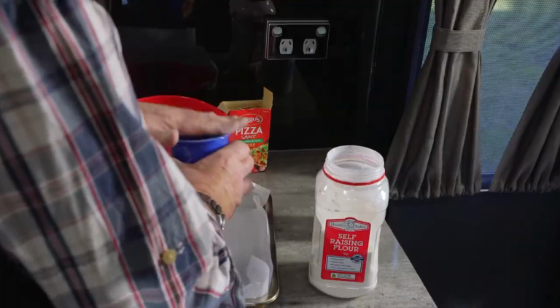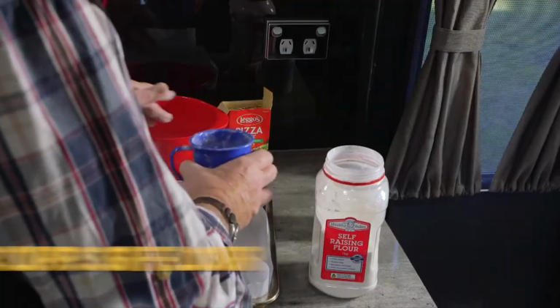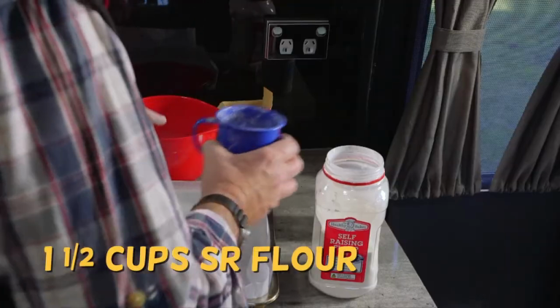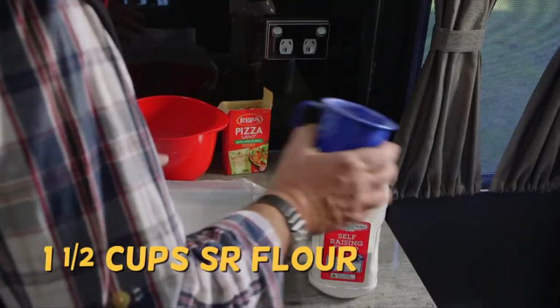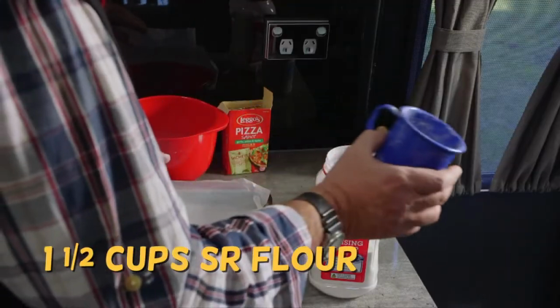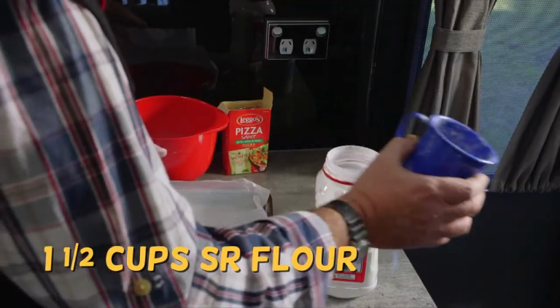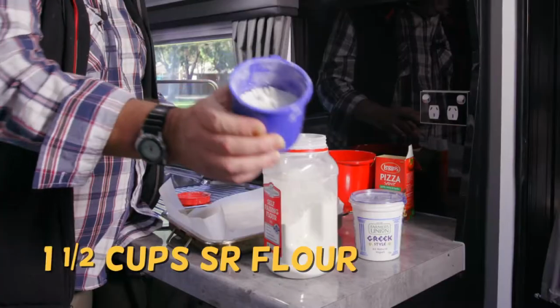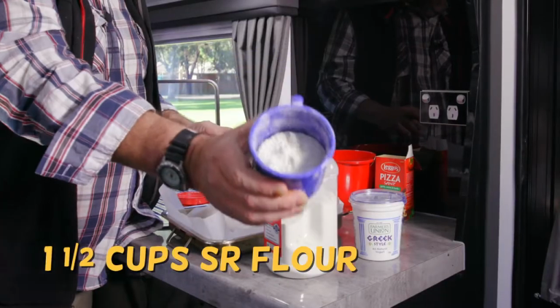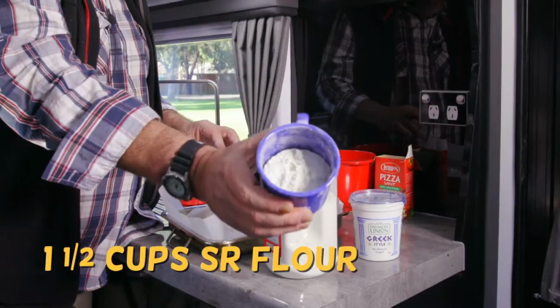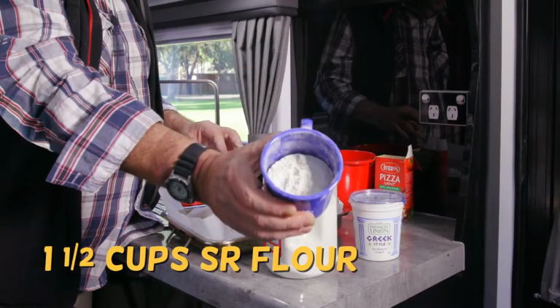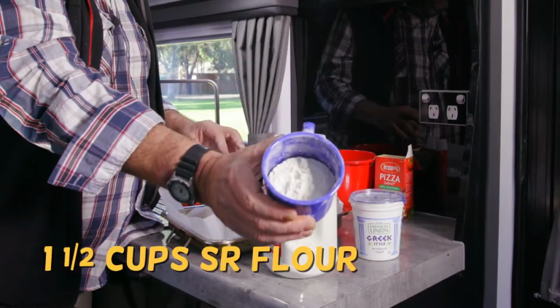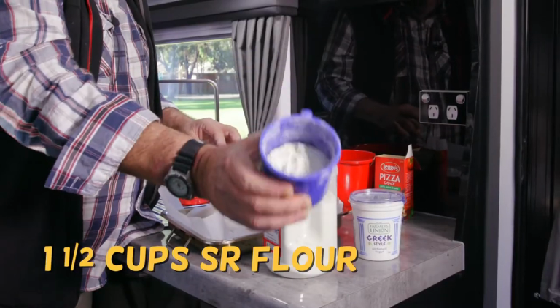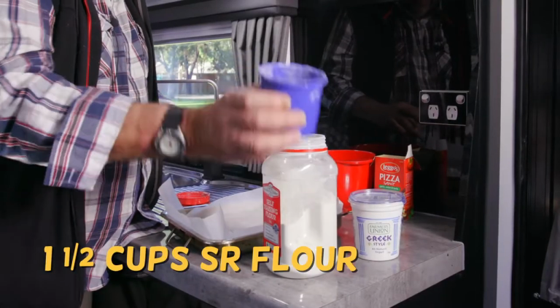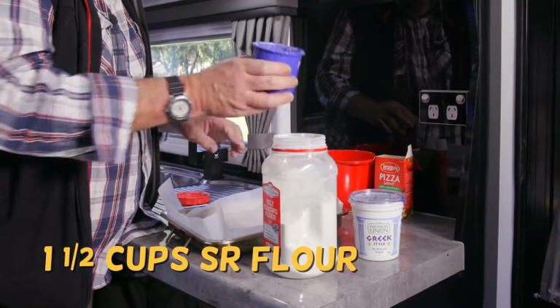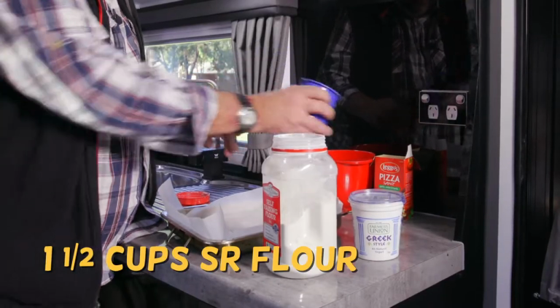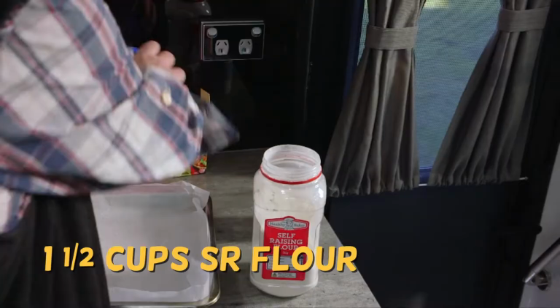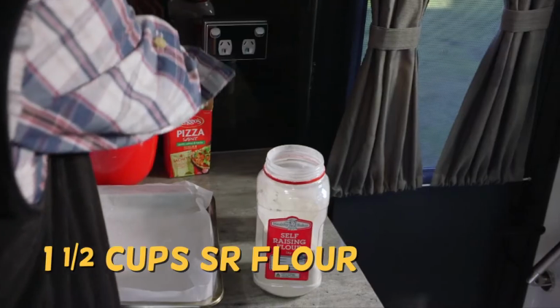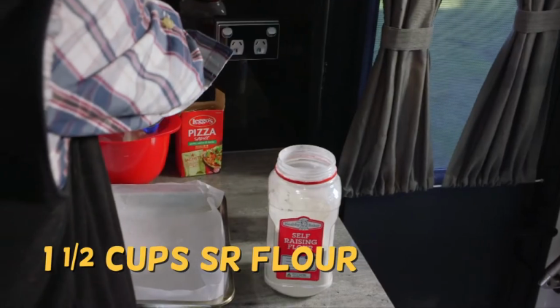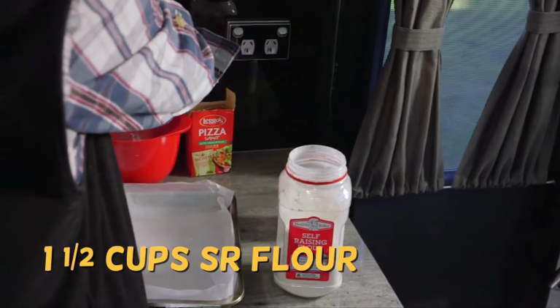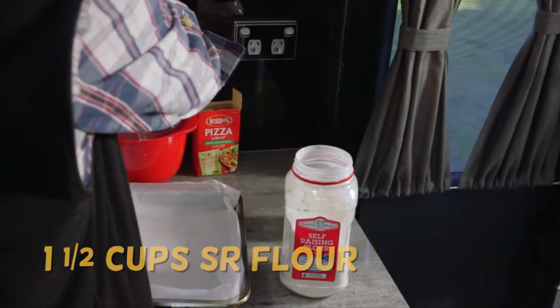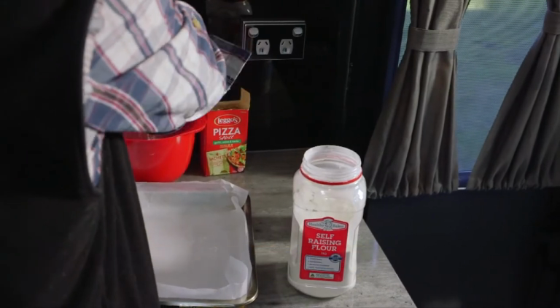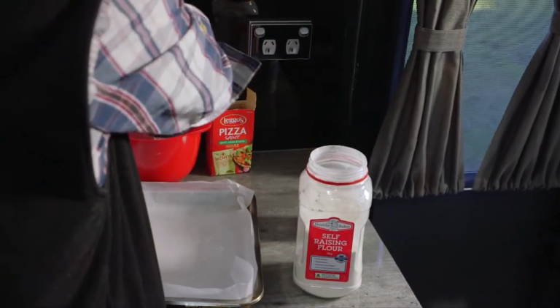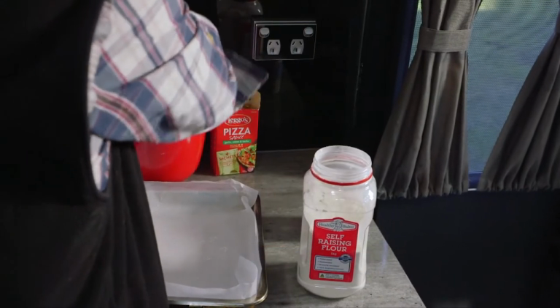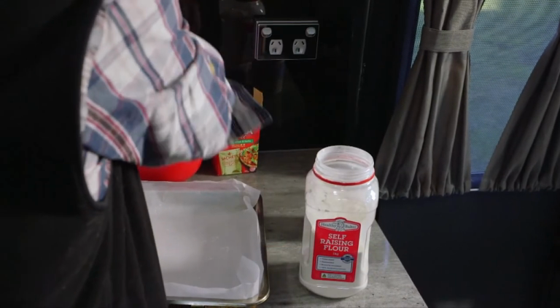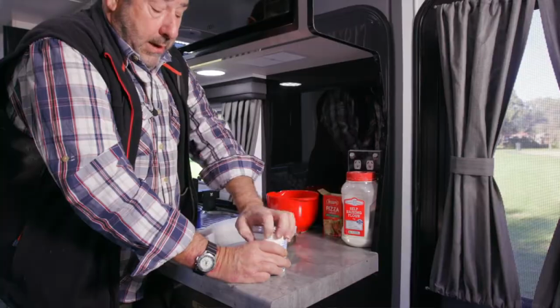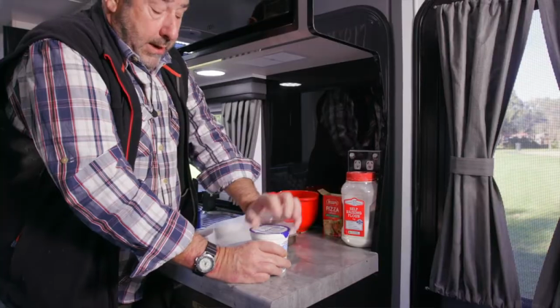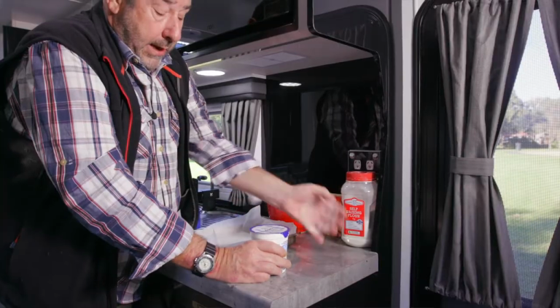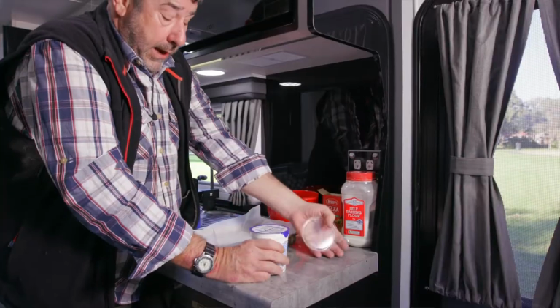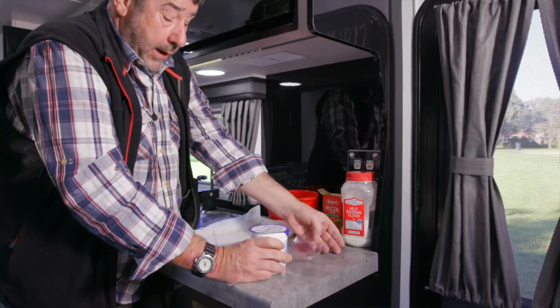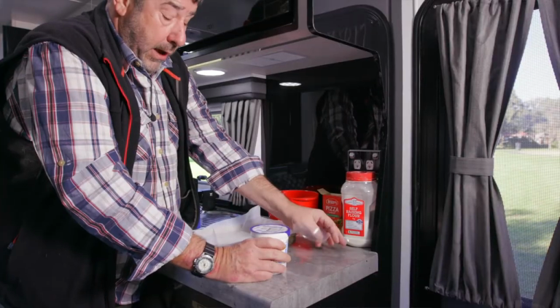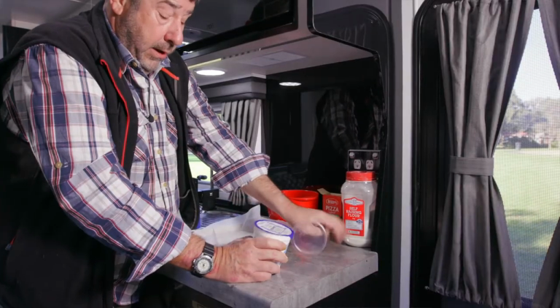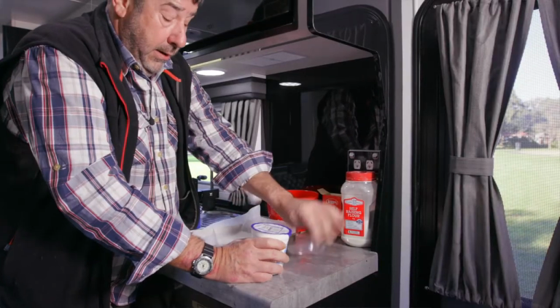I'm doing it by eye. It's a cup and a half of self-raising flour. Done. Okay, yoghurt.